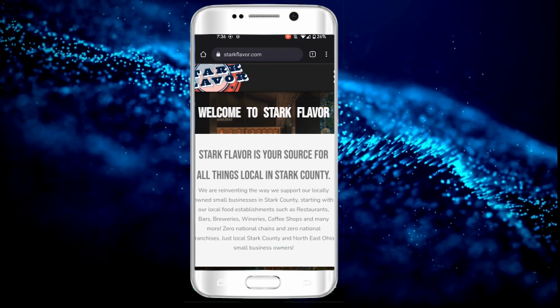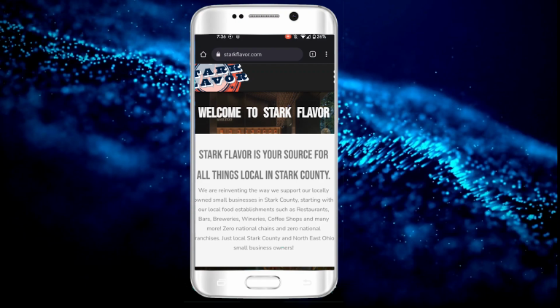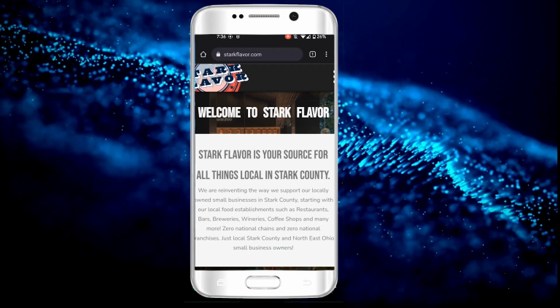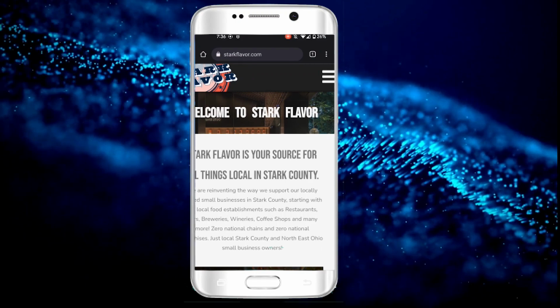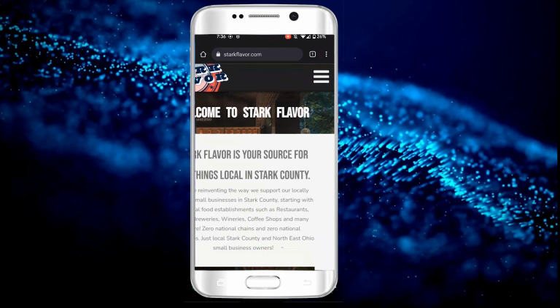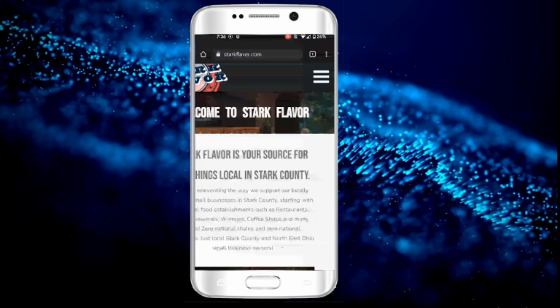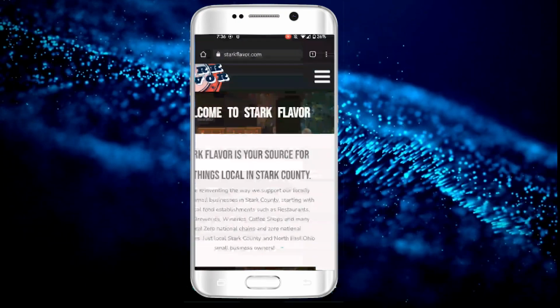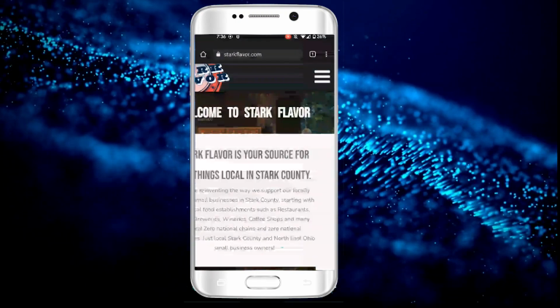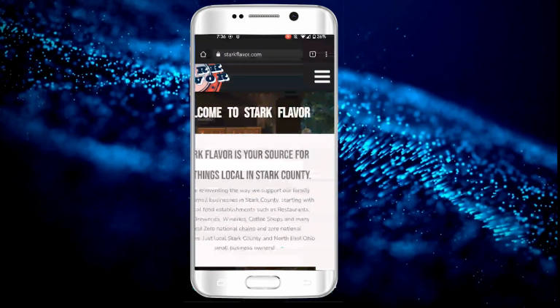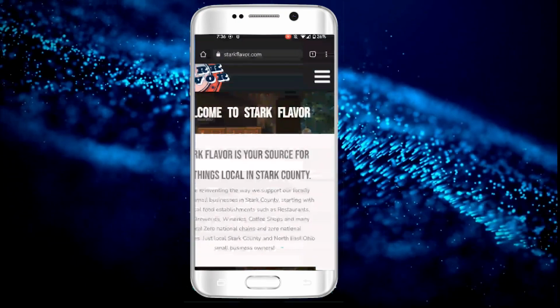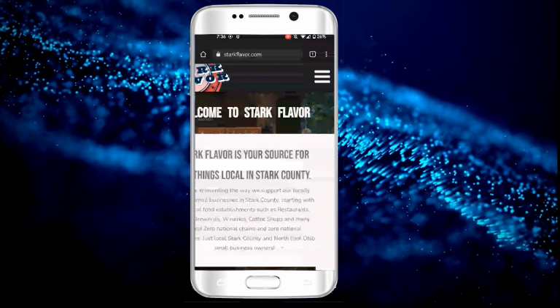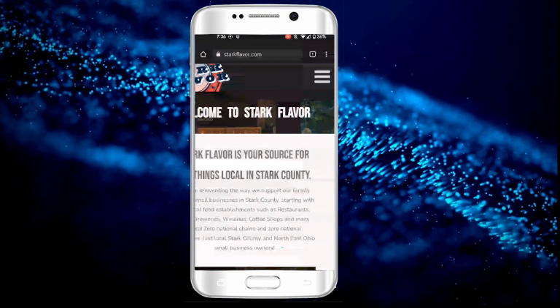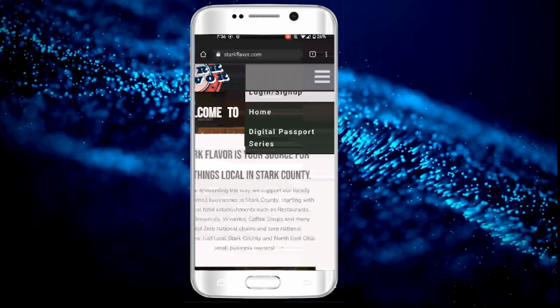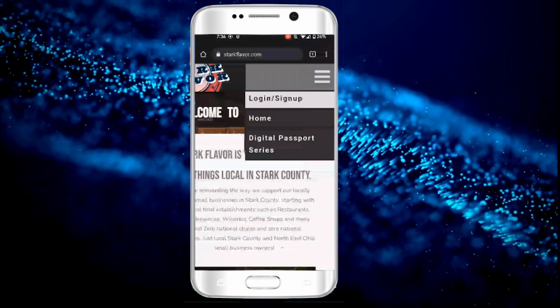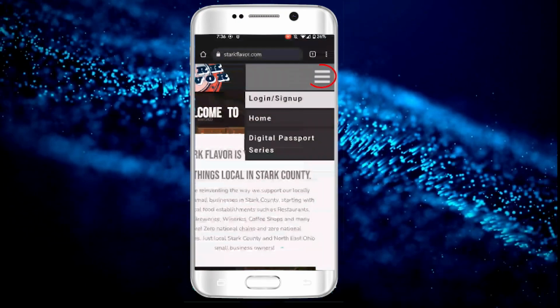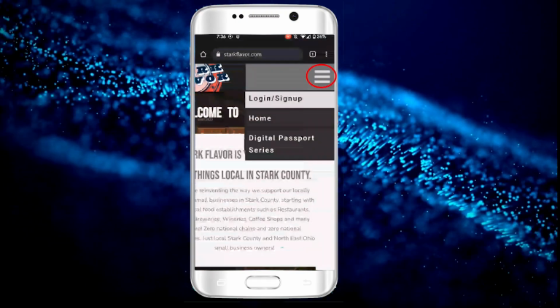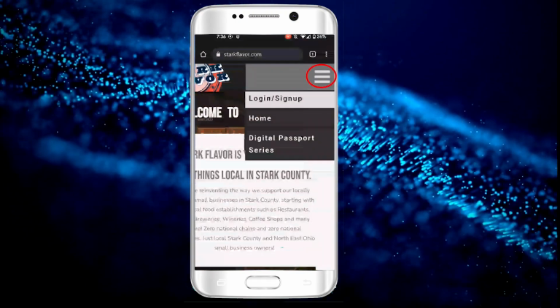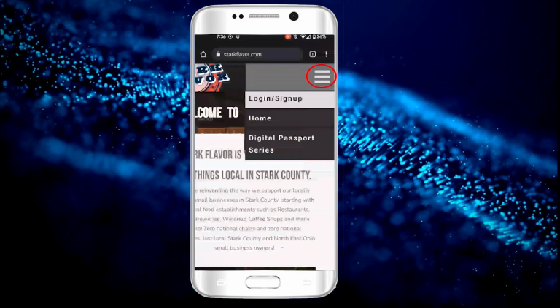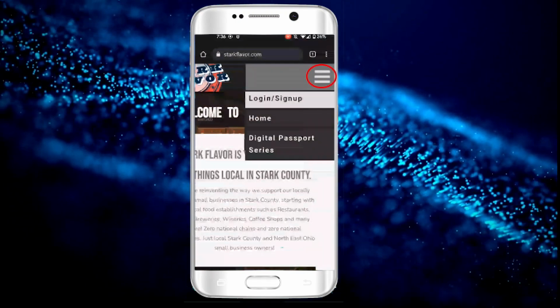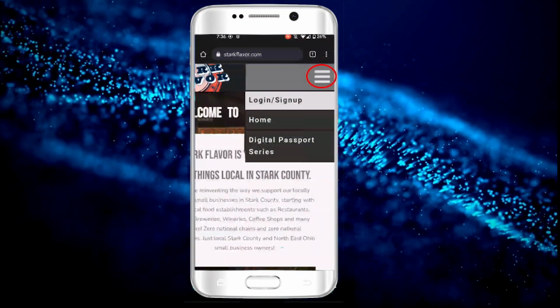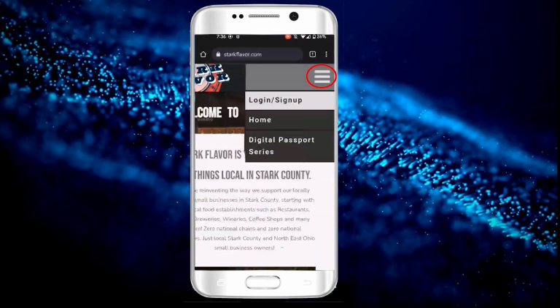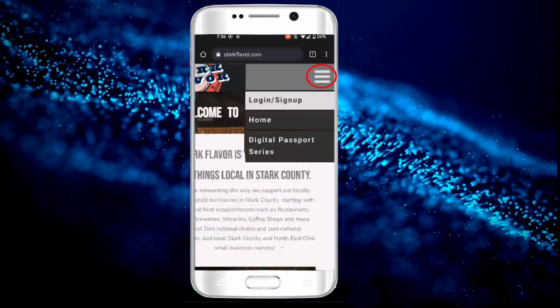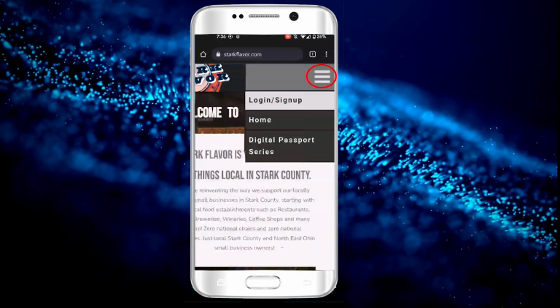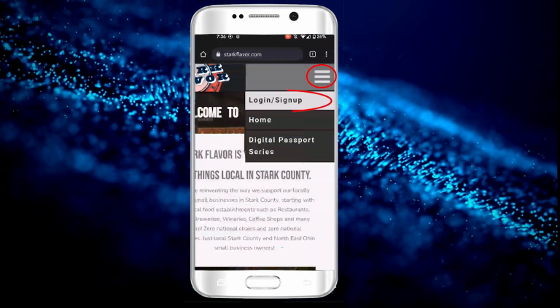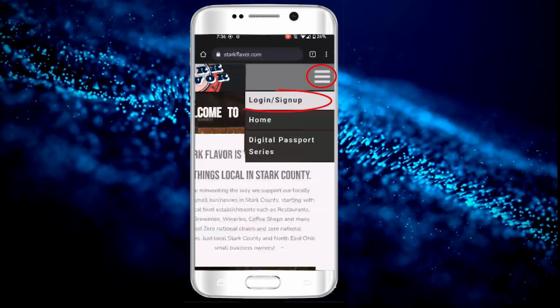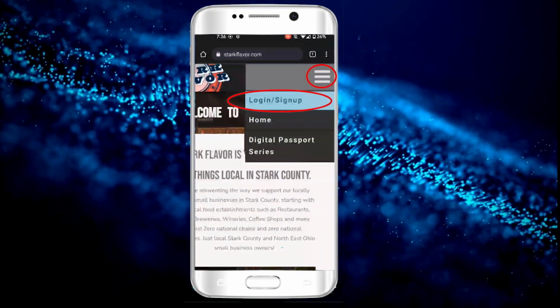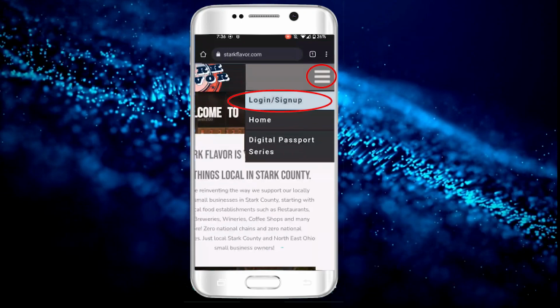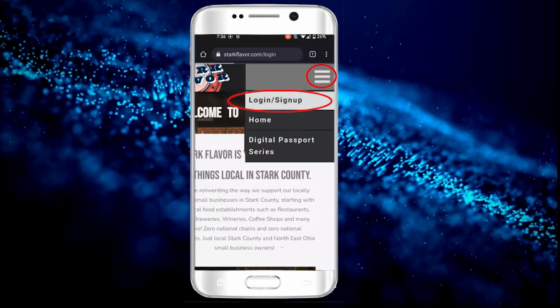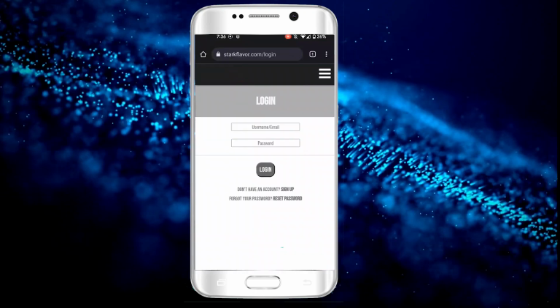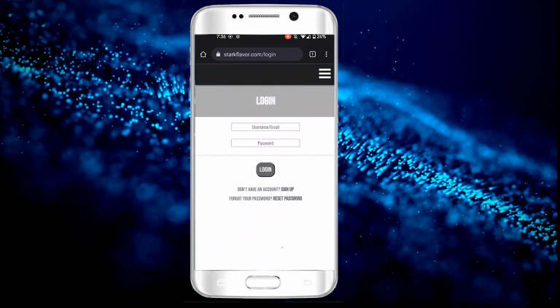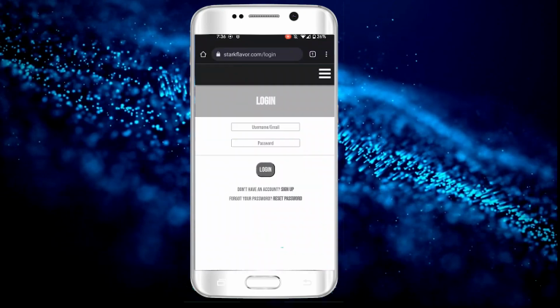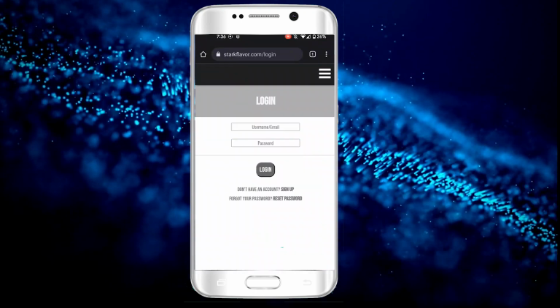From there, go to the box in the upper right-hand corner, and in the drop-down, select Login and Sign Up.